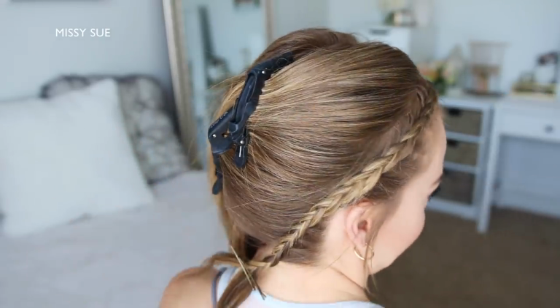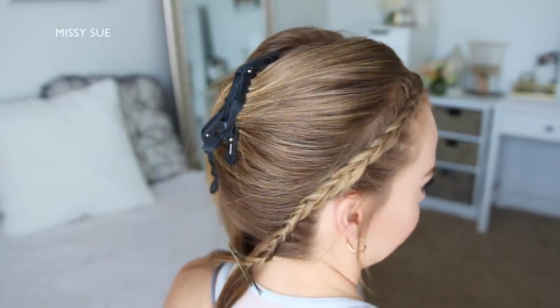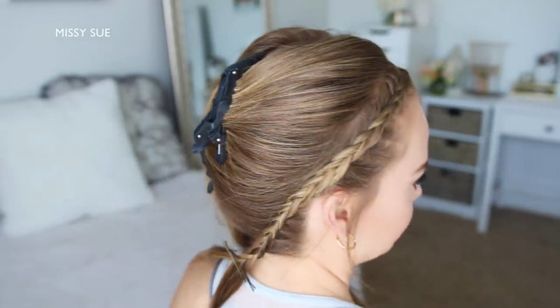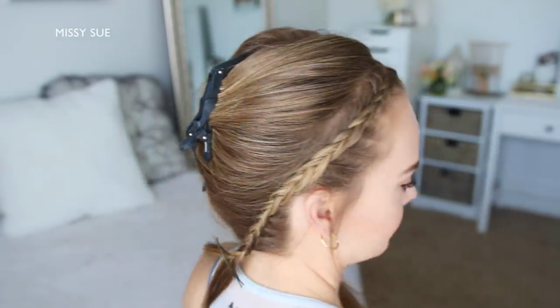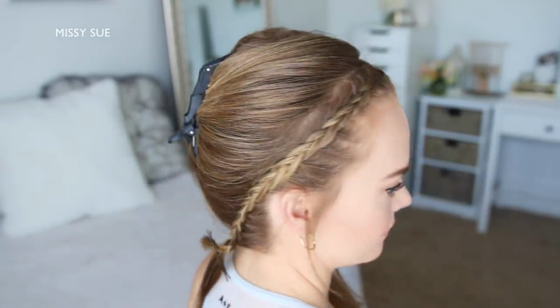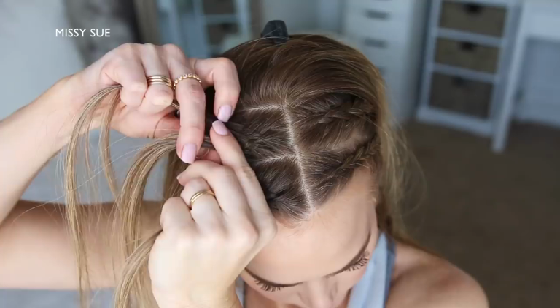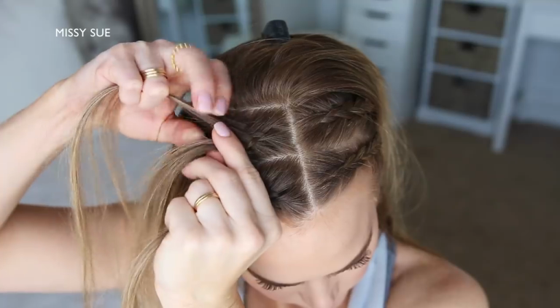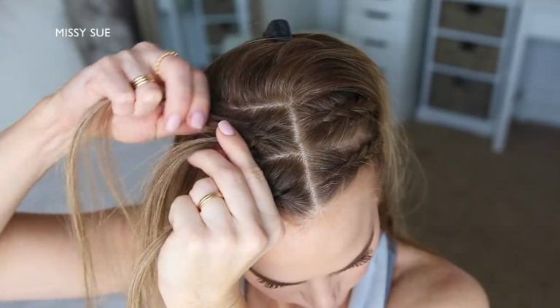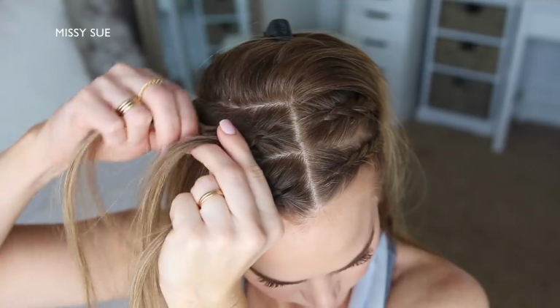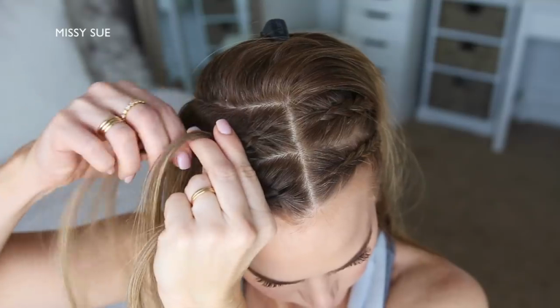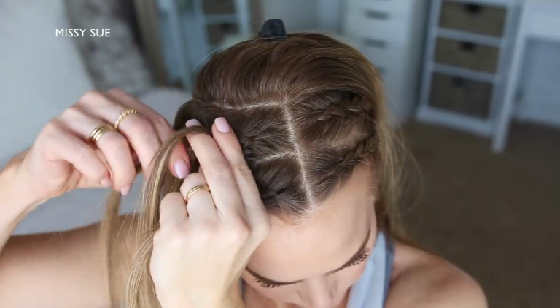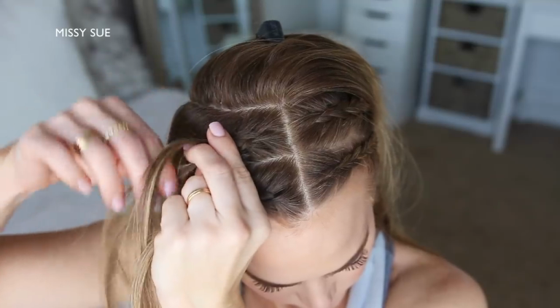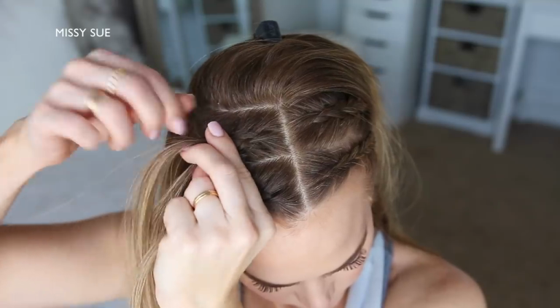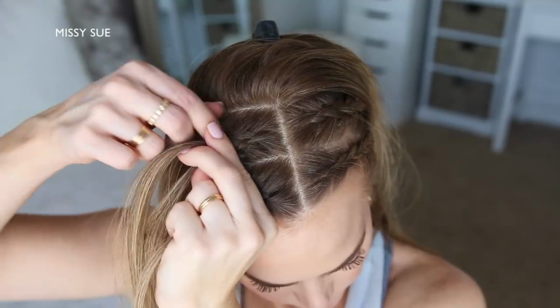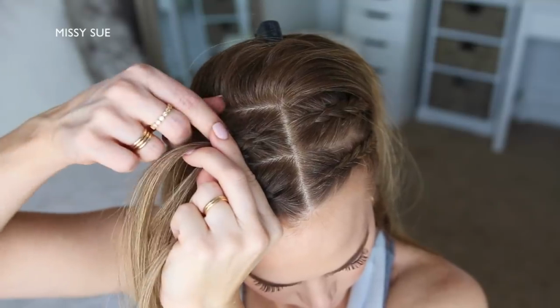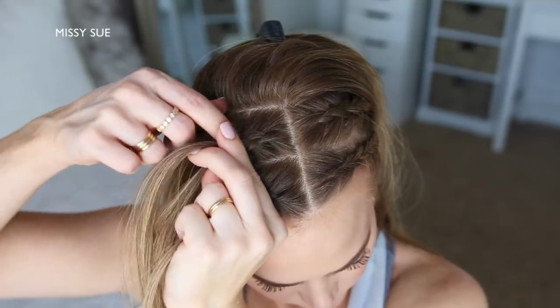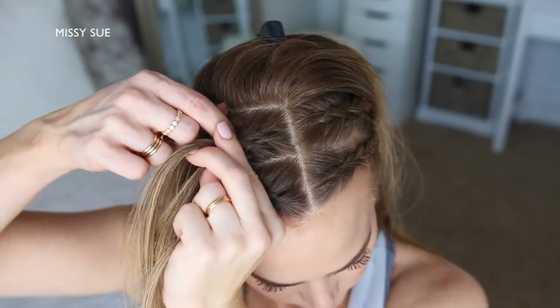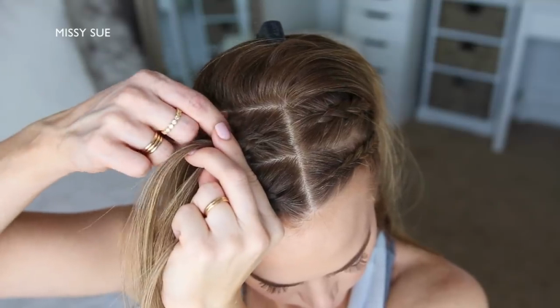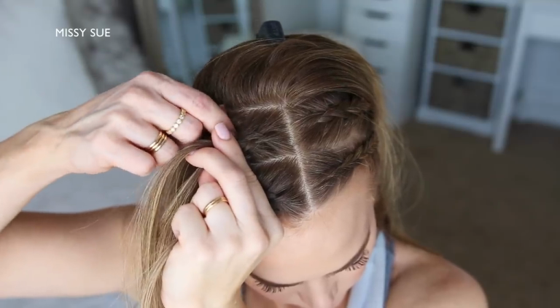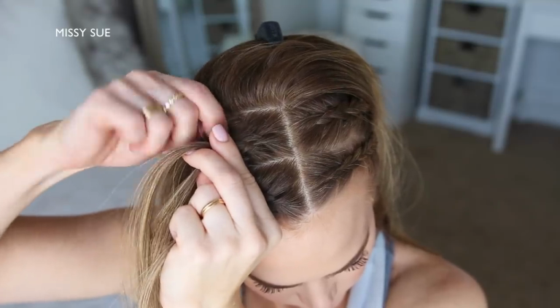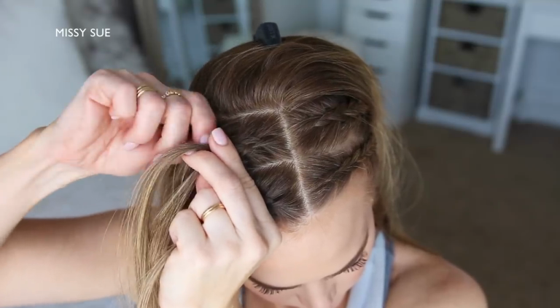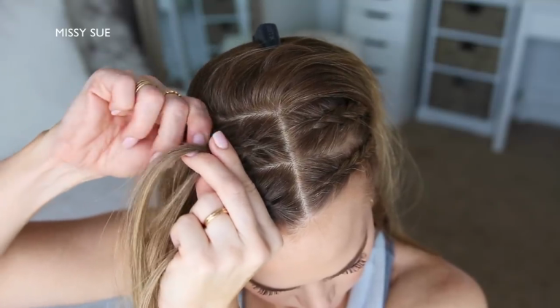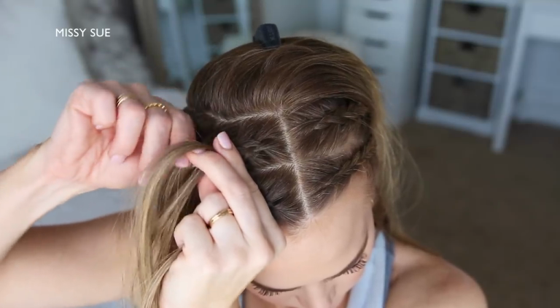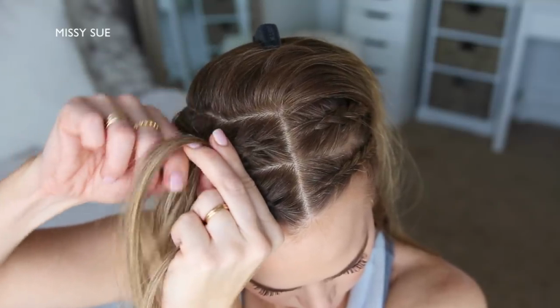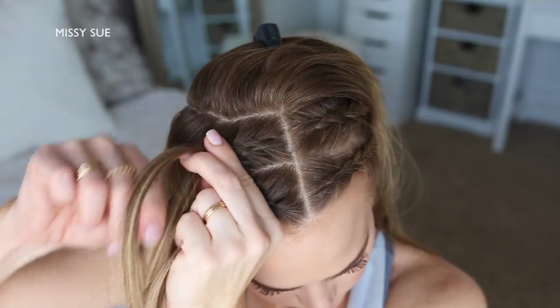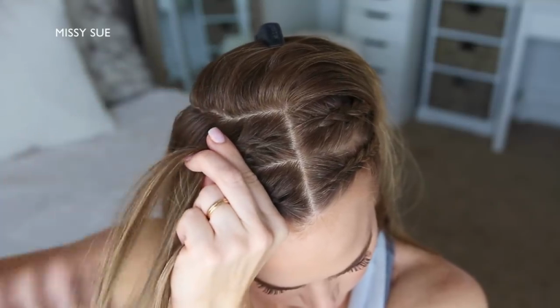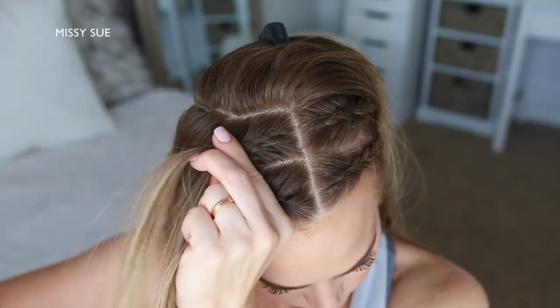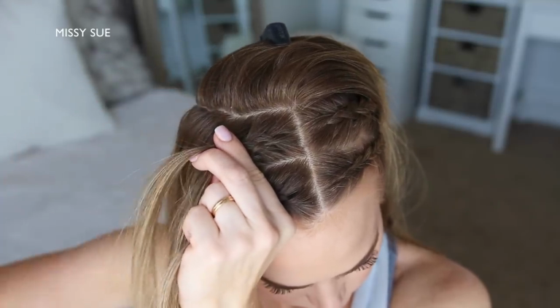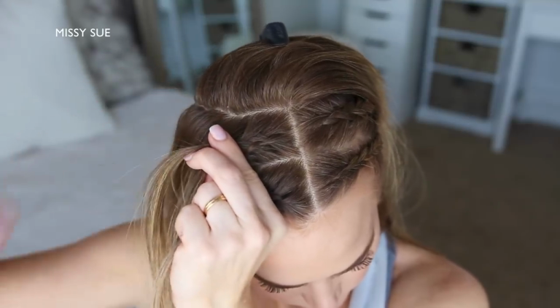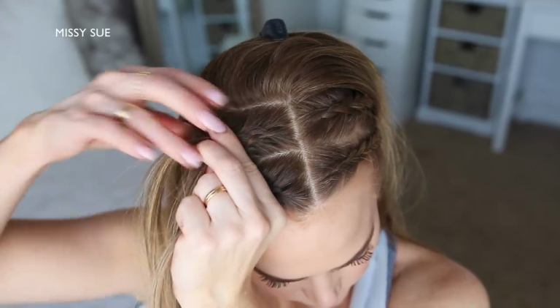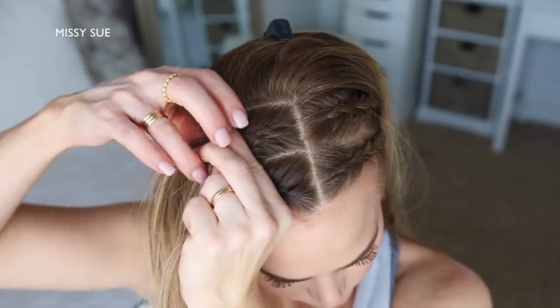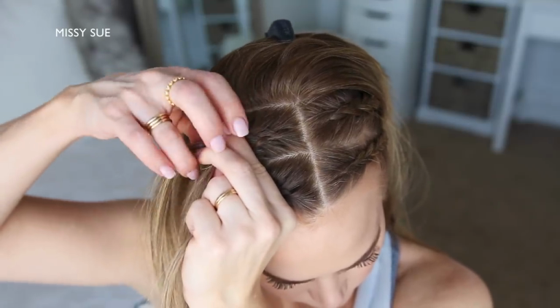Then I'm going to create a fourth and final braid with a new section on the right side, just above the previous braid.